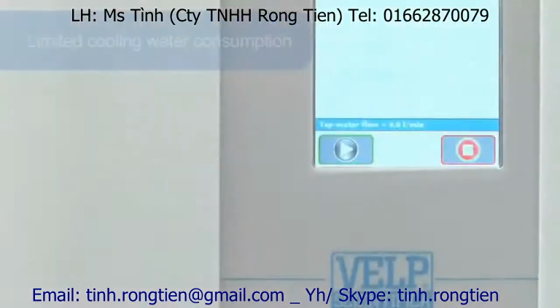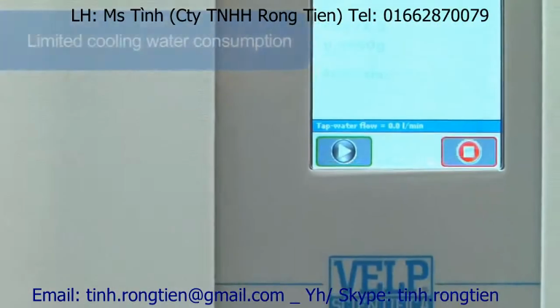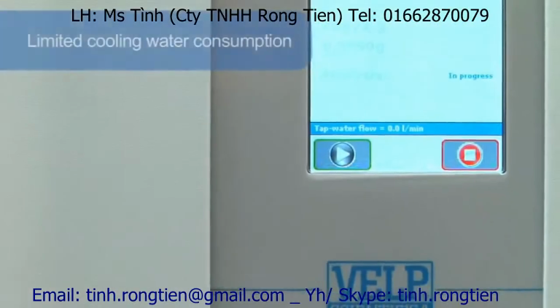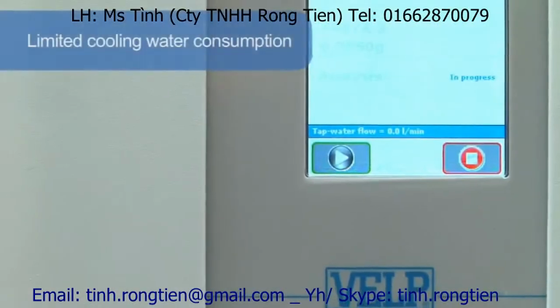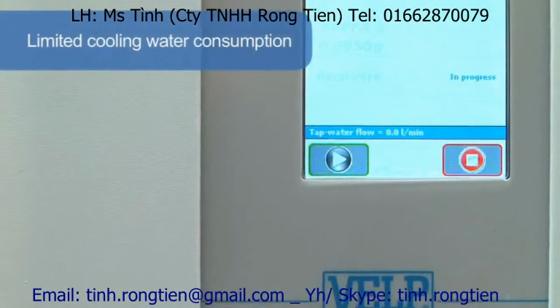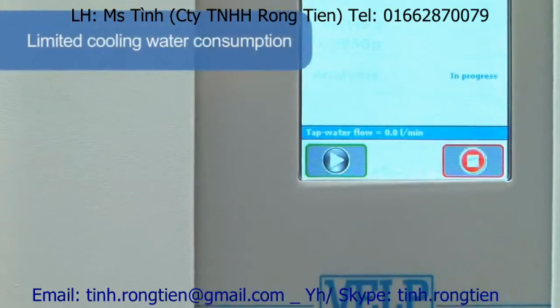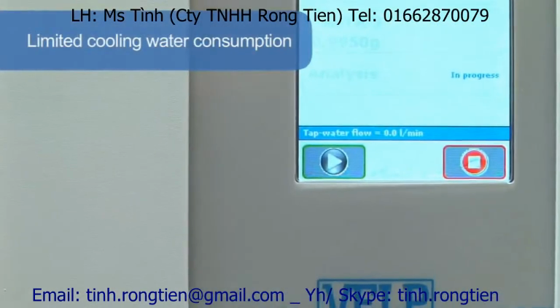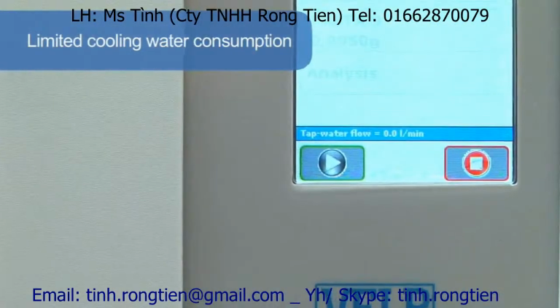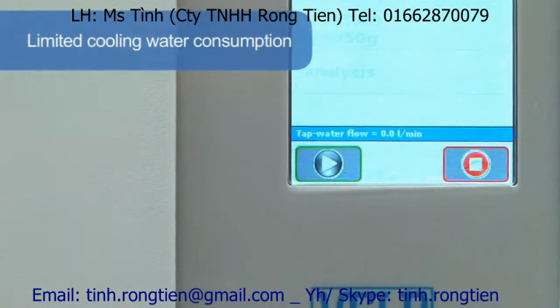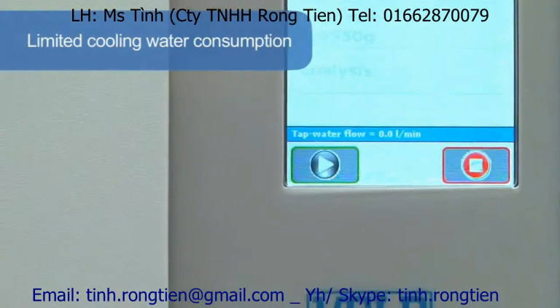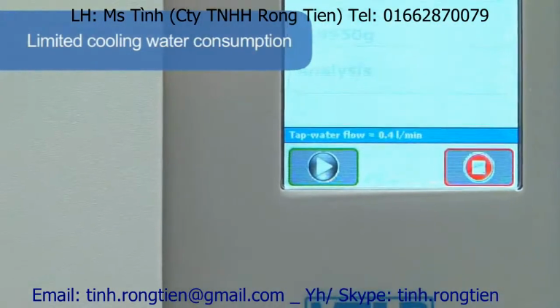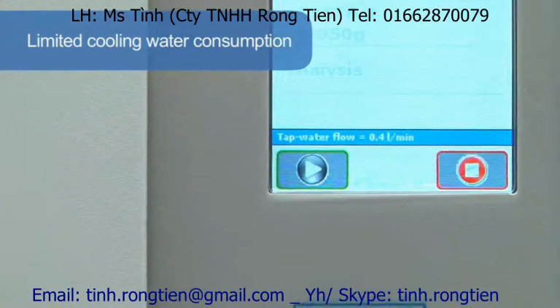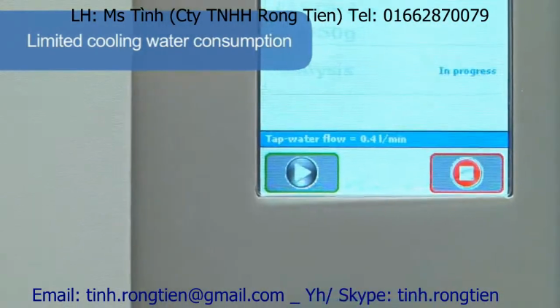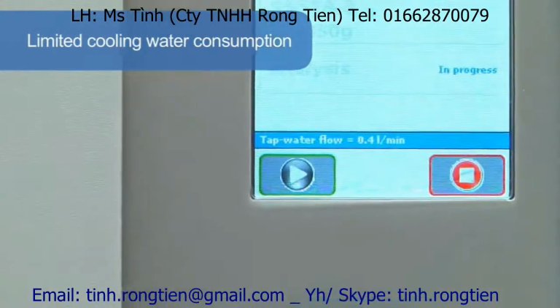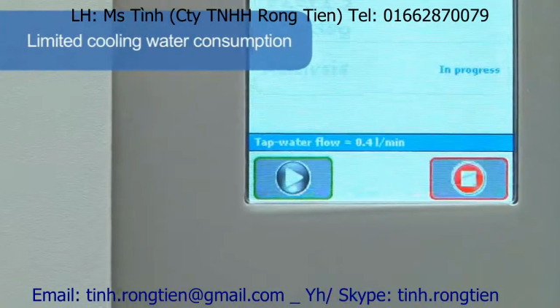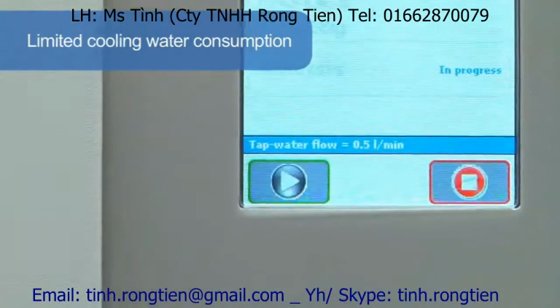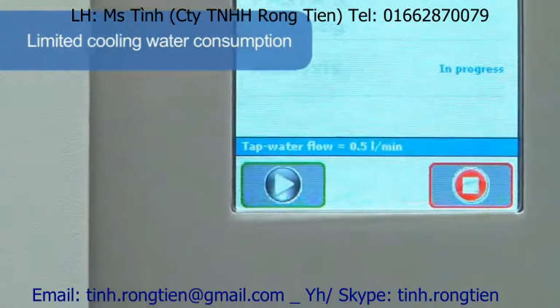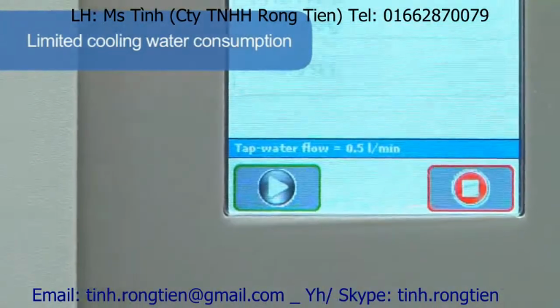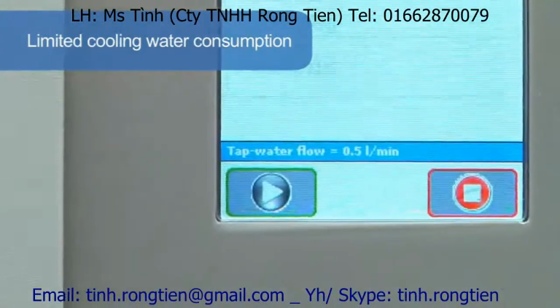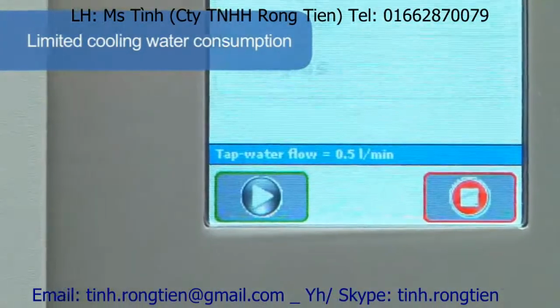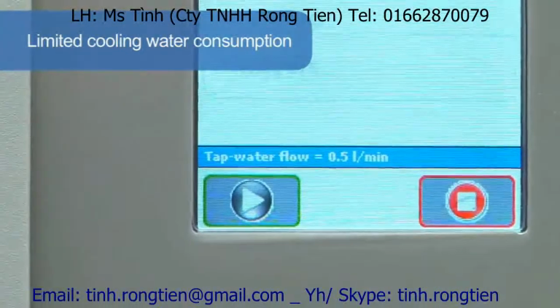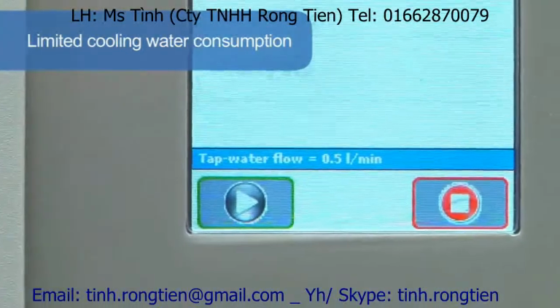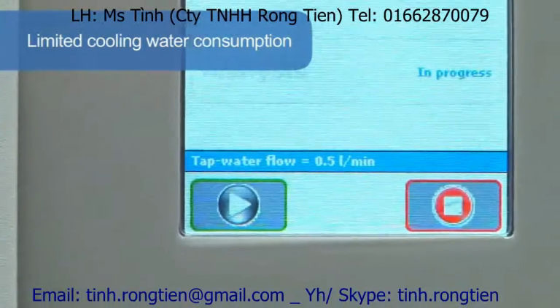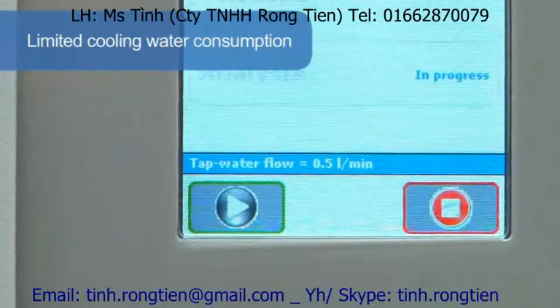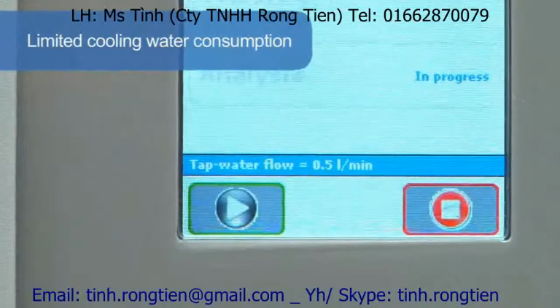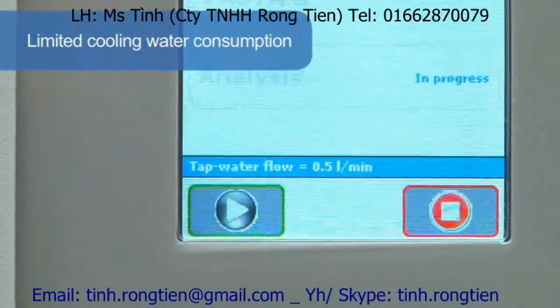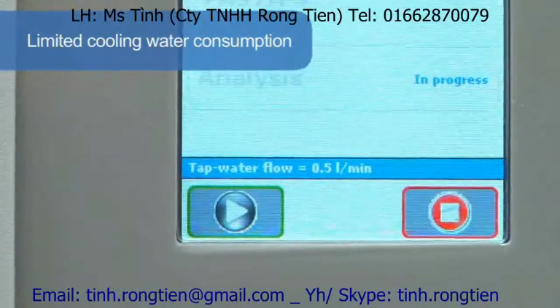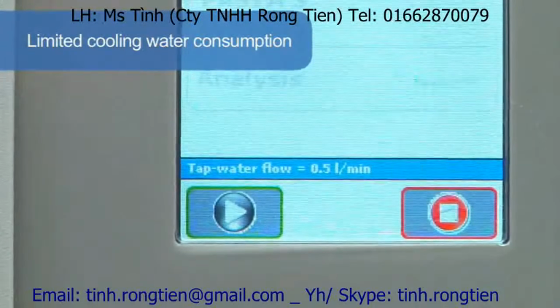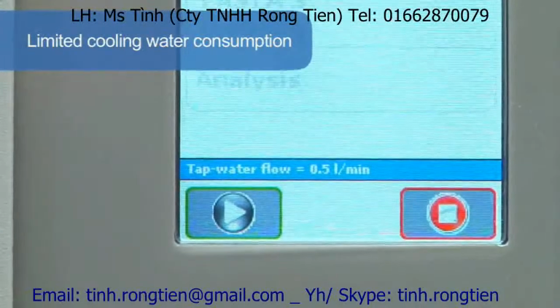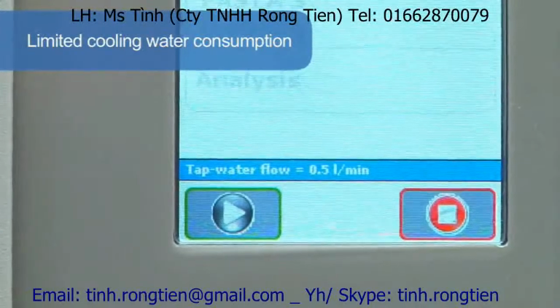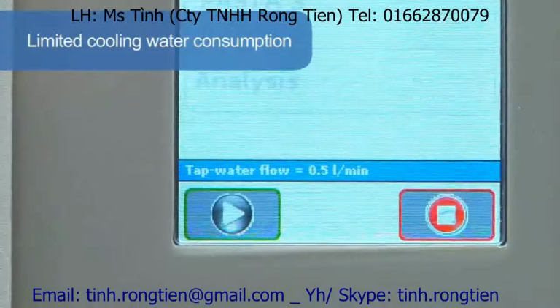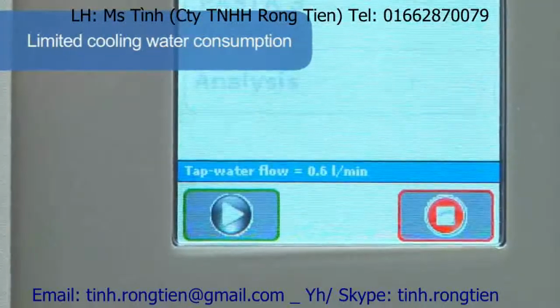In addition, the cooling water consumption is really low, starting from only 0.5 litres per minute.